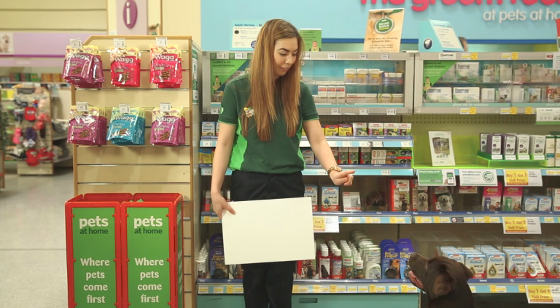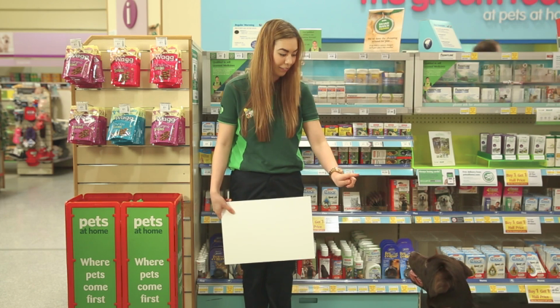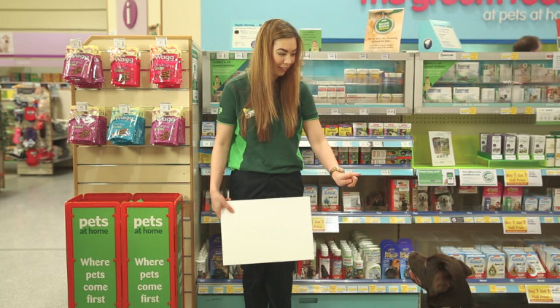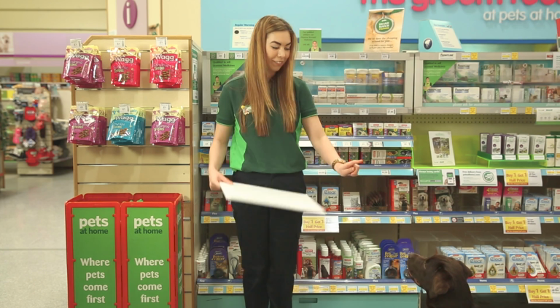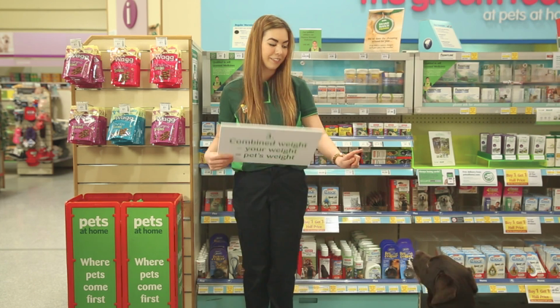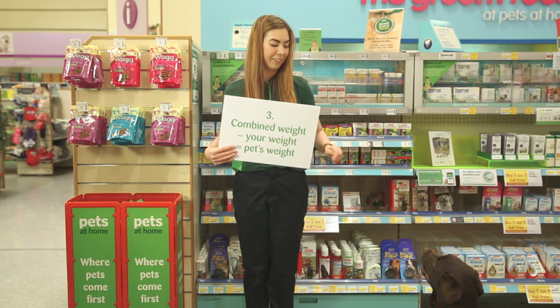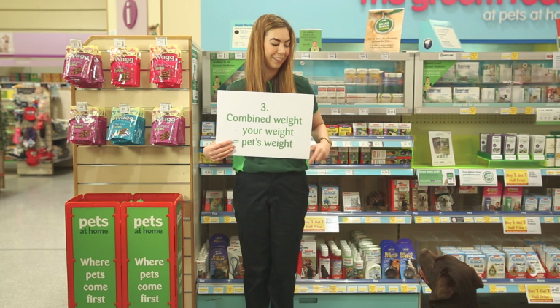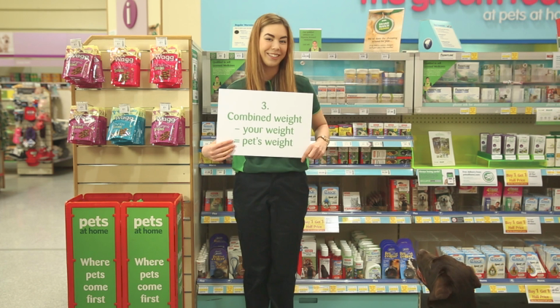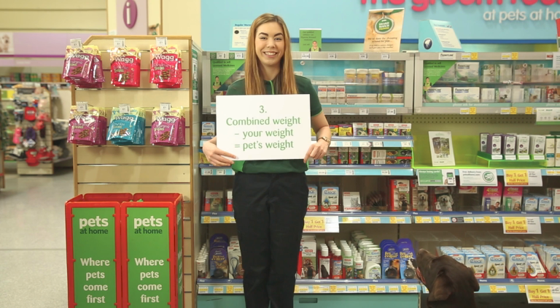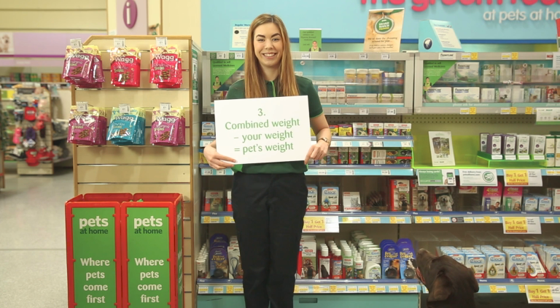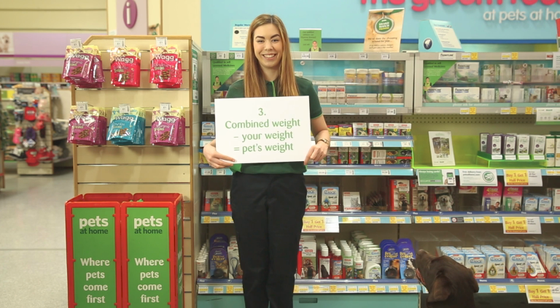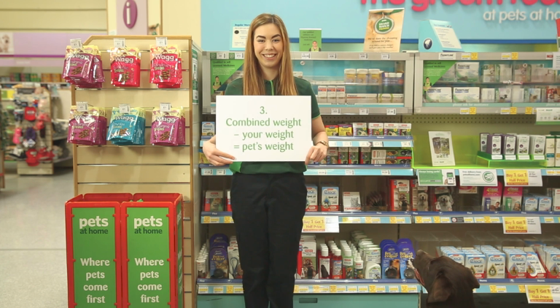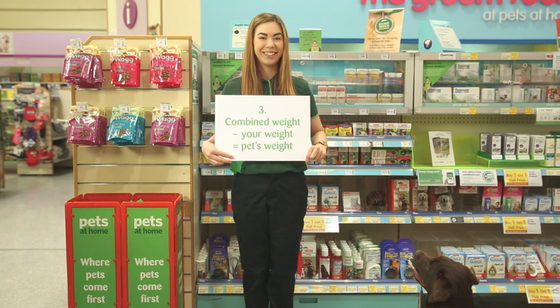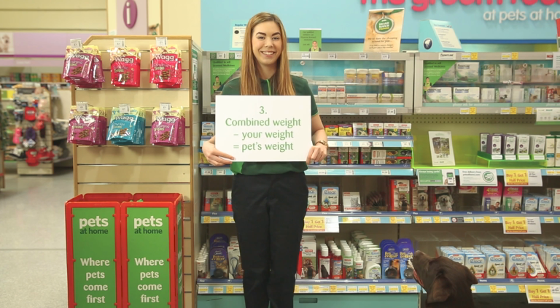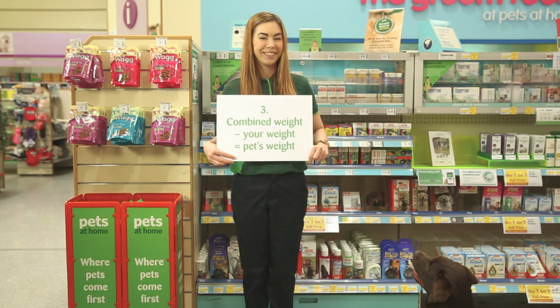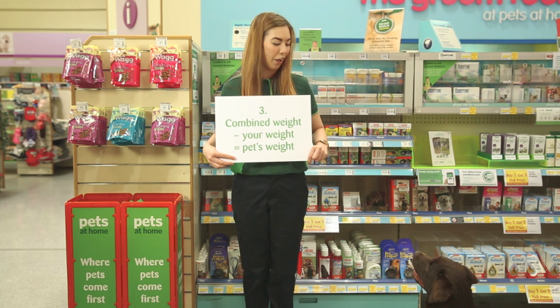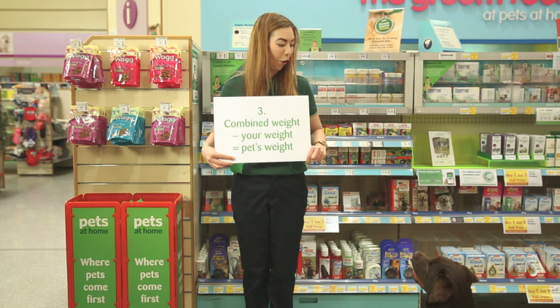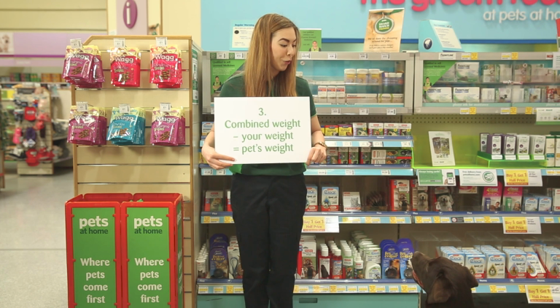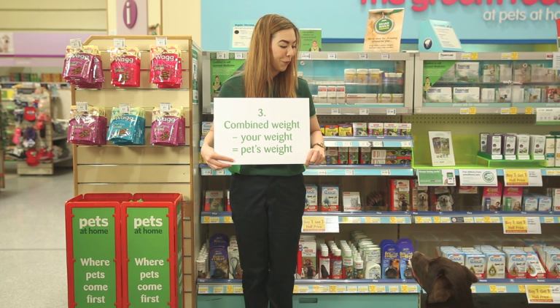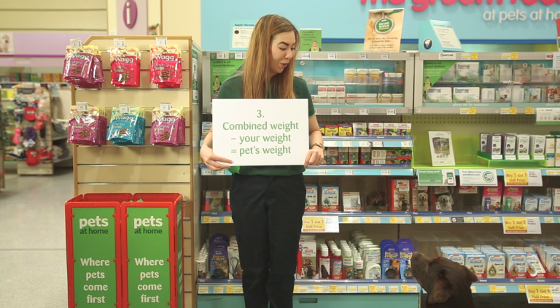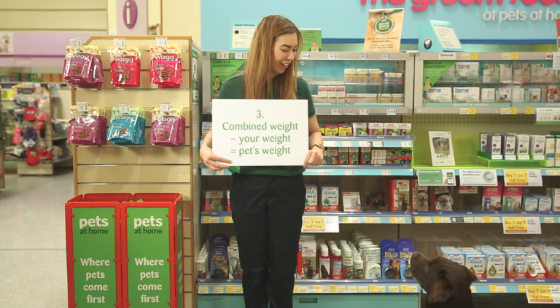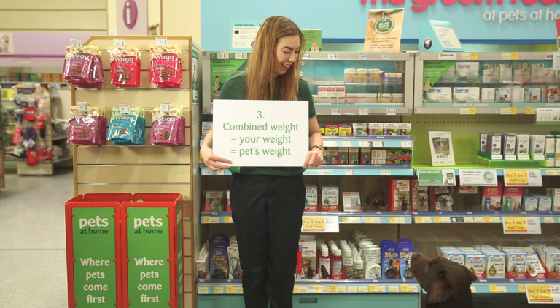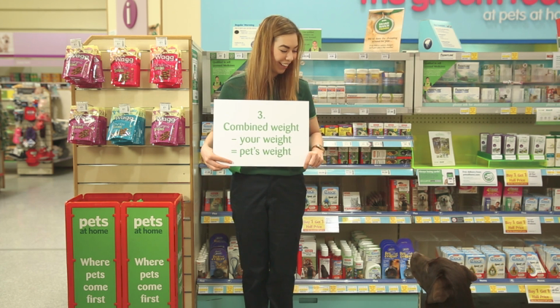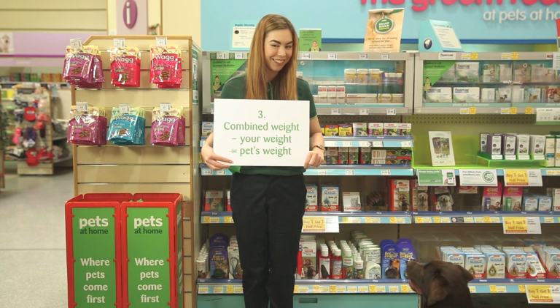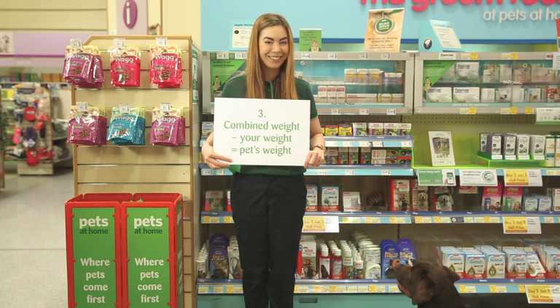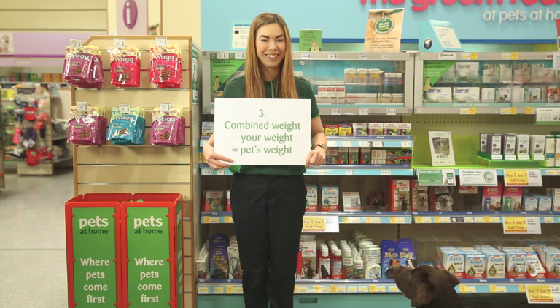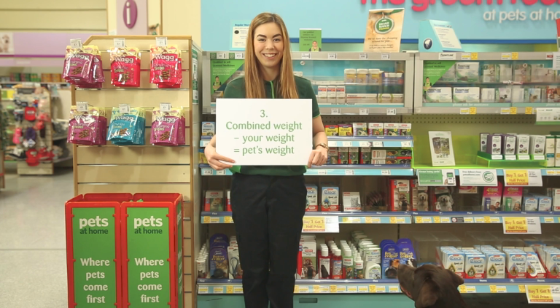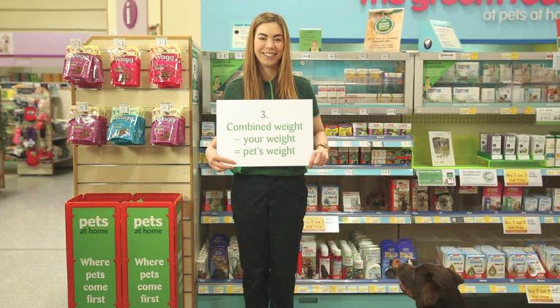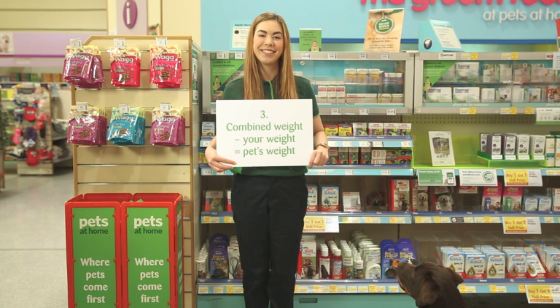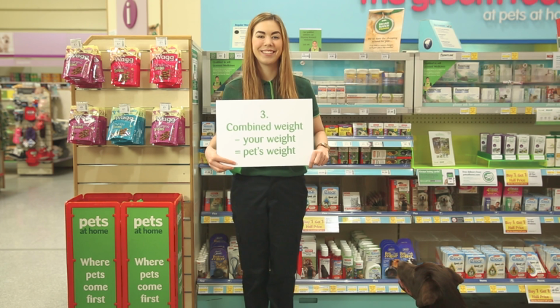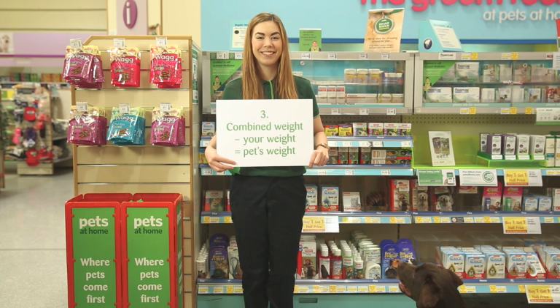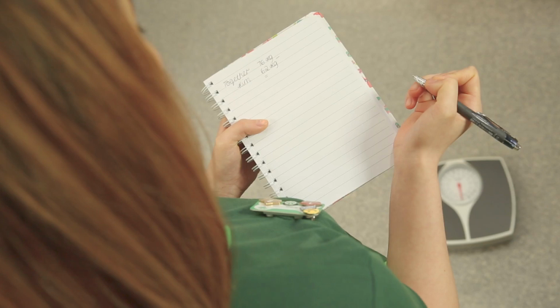Step 3: now subtract your weight from the combined weight of you and your pet, and hey presto!